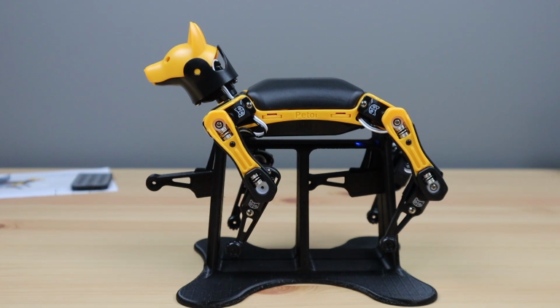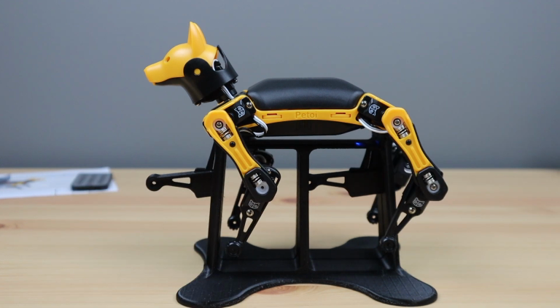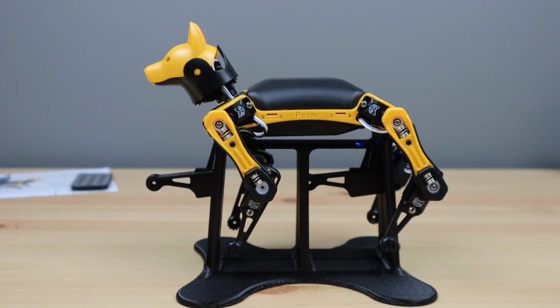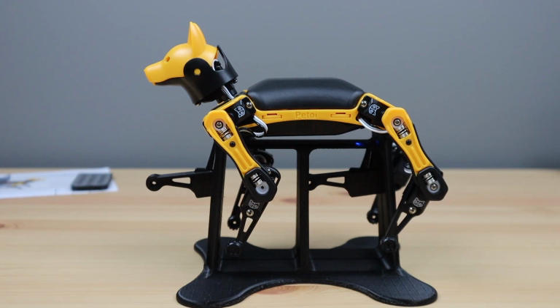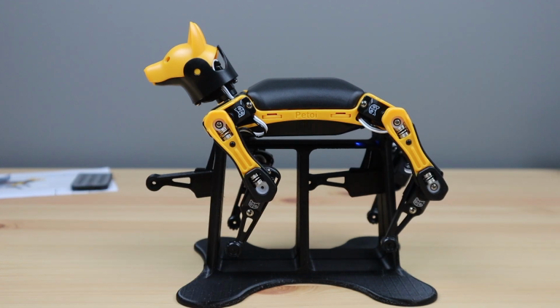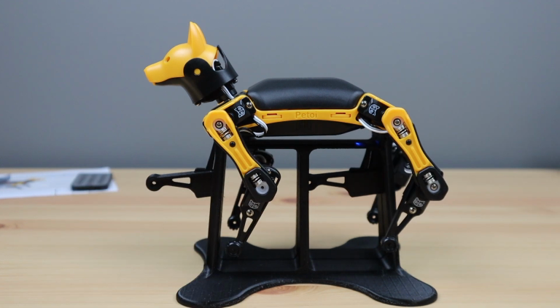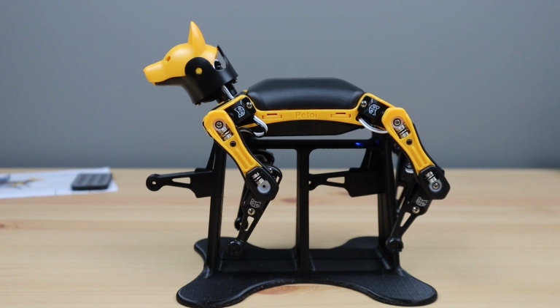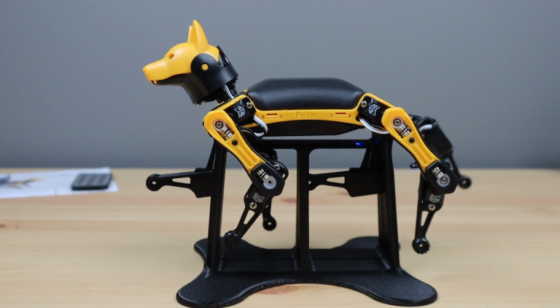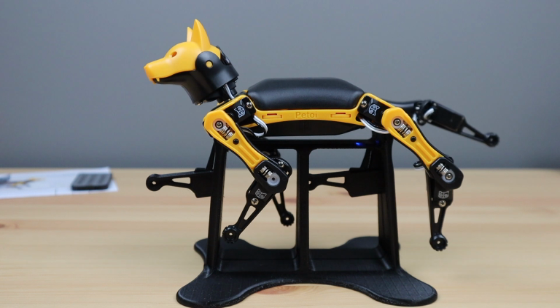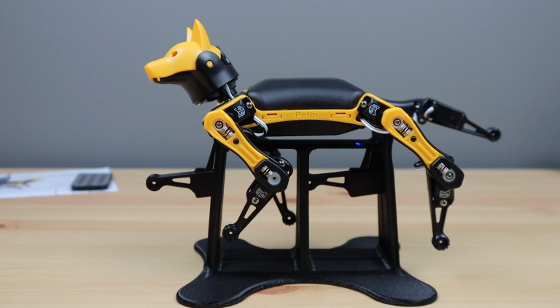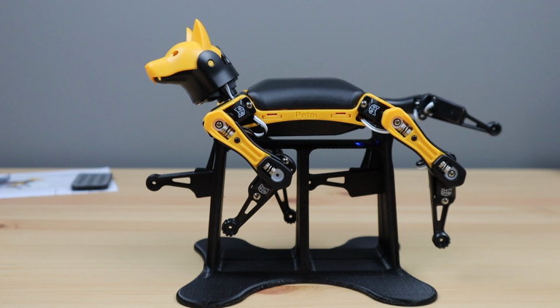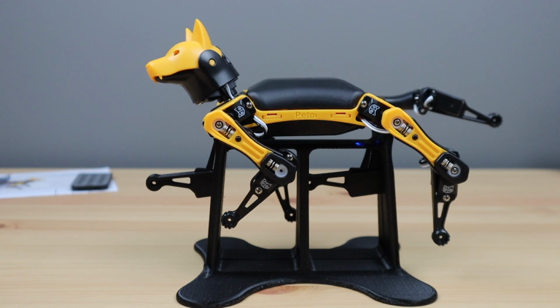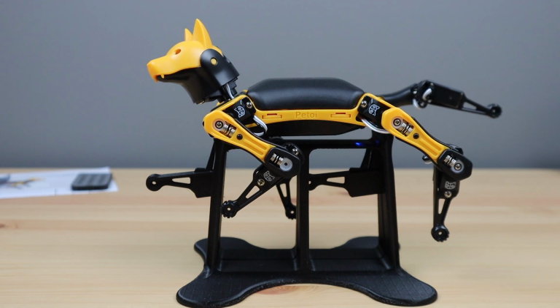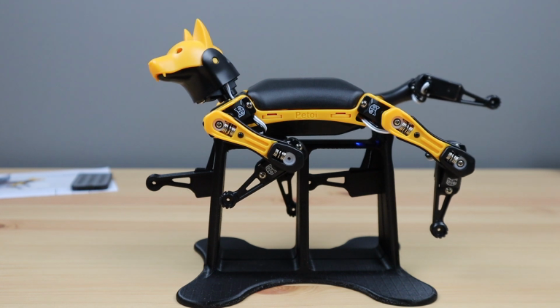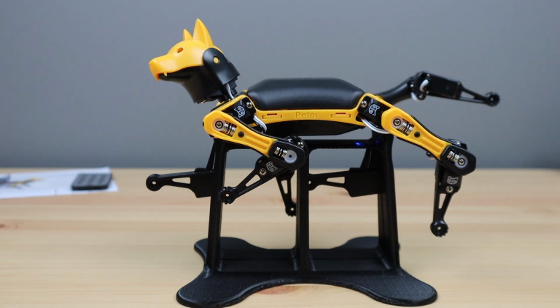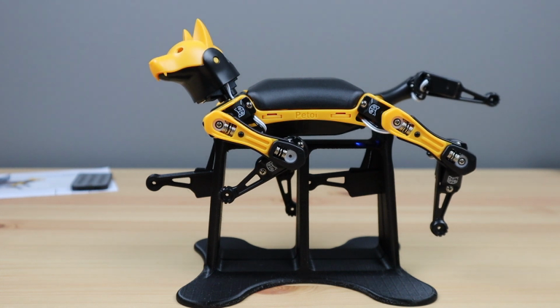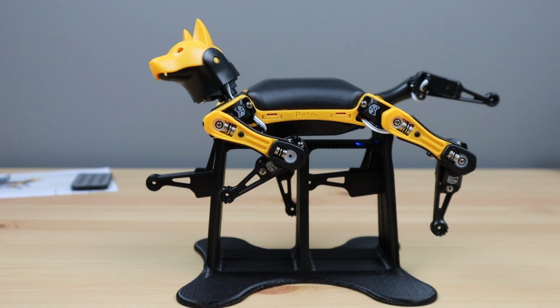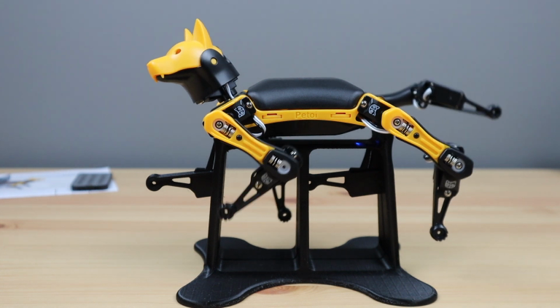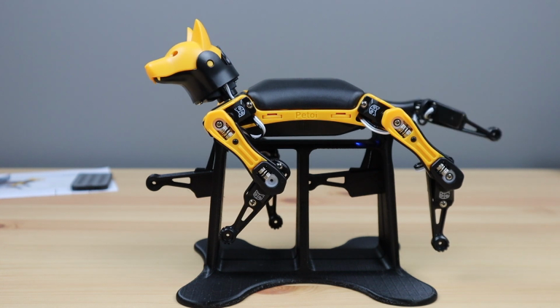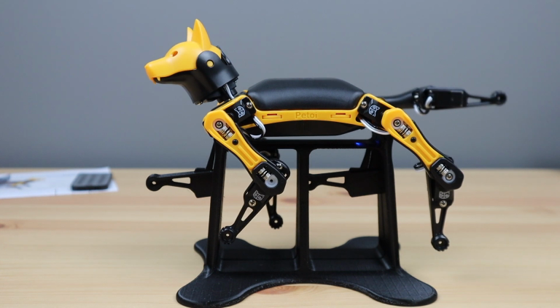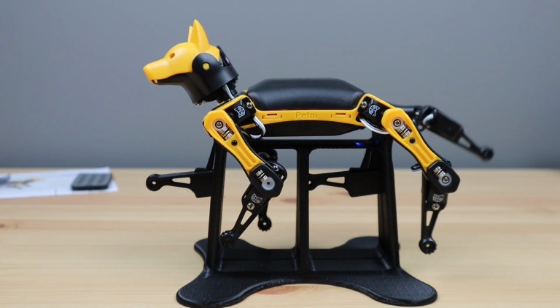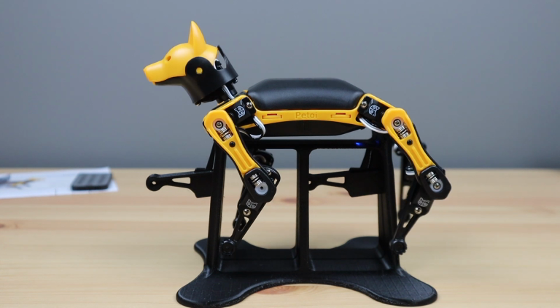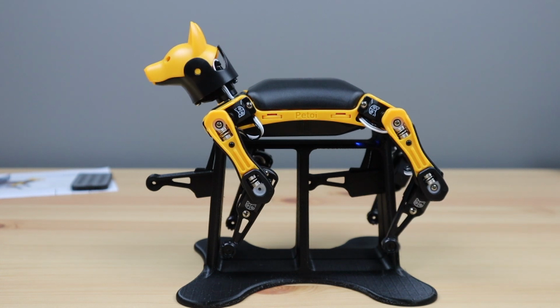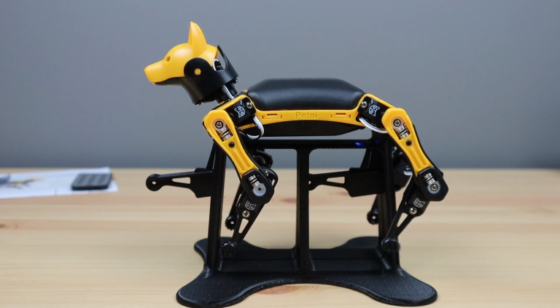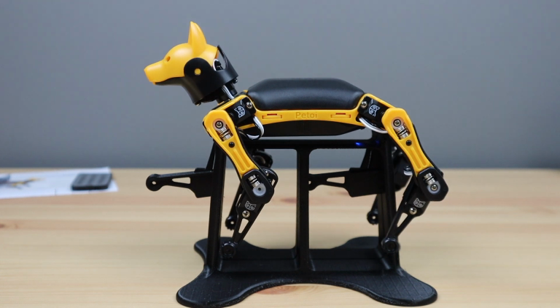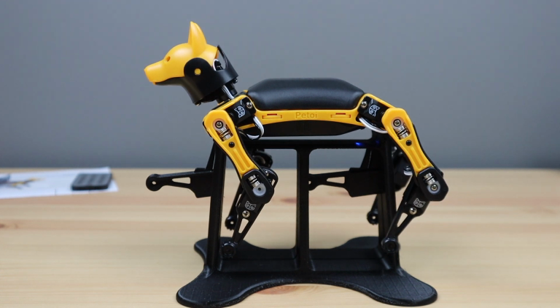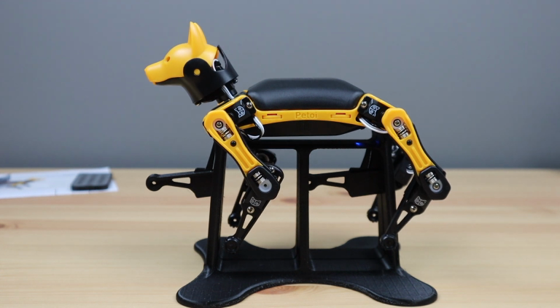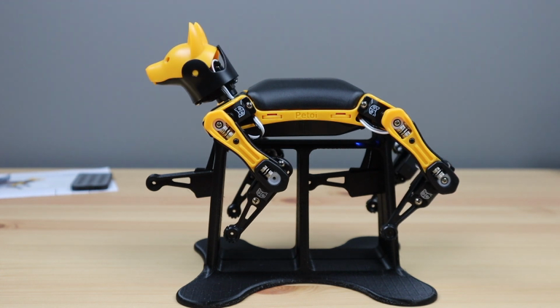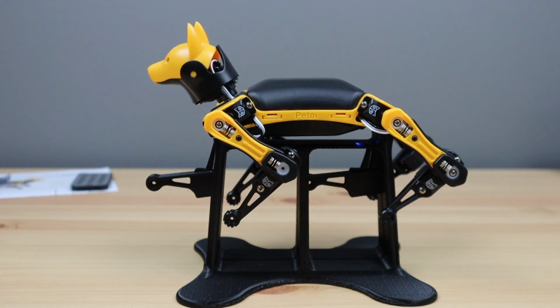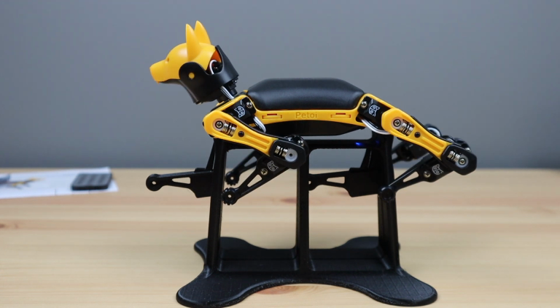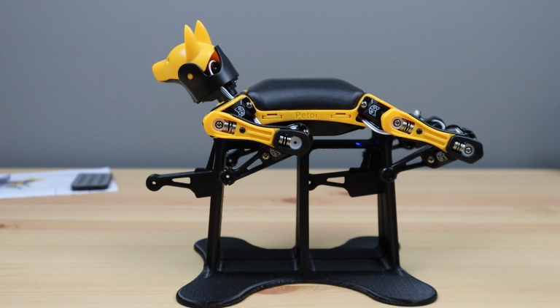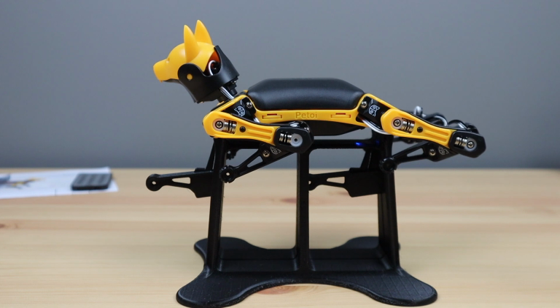The stand is also useful for trying out new movements and testing commands without having to worry about where Bittle is going or if it's going to fall off your desk.